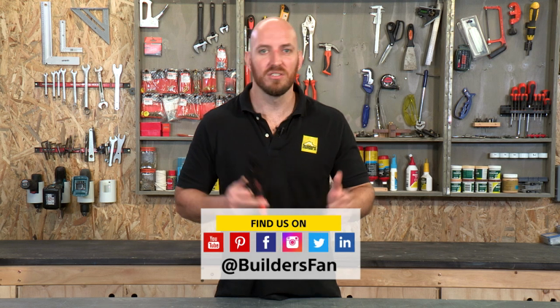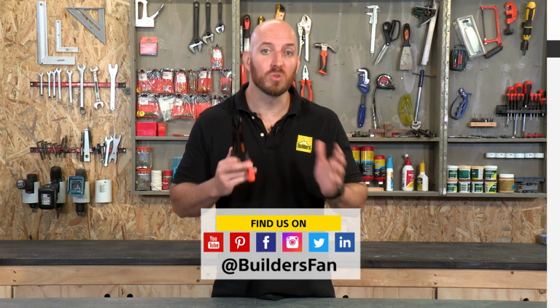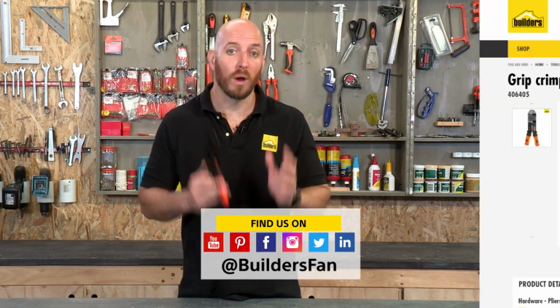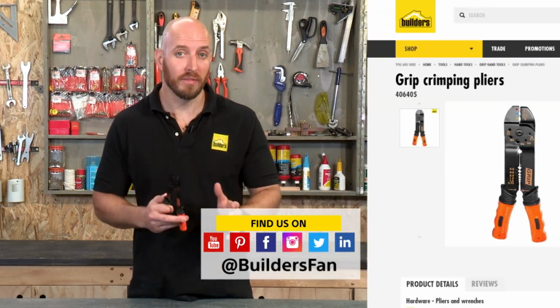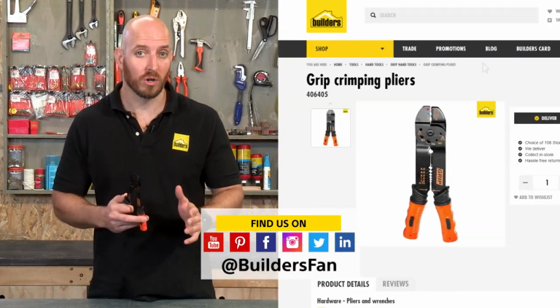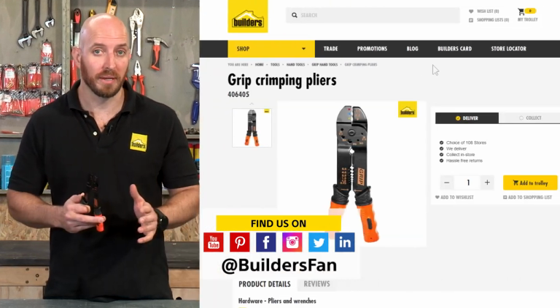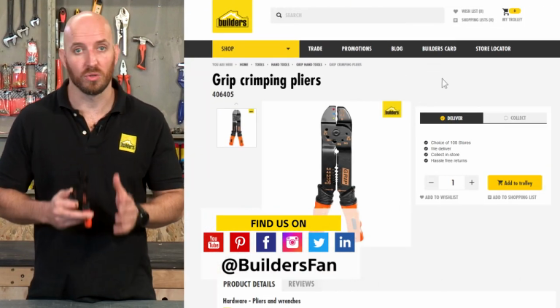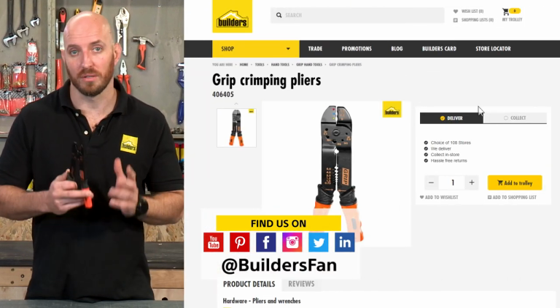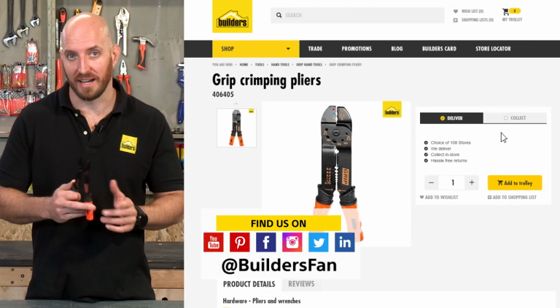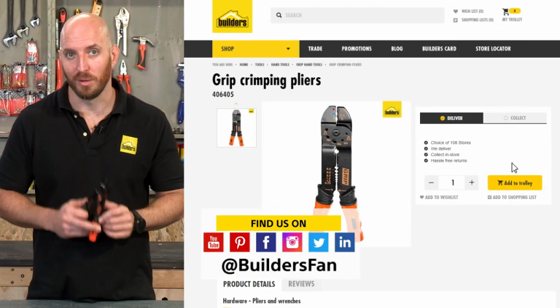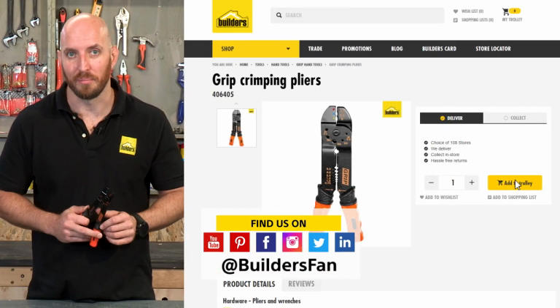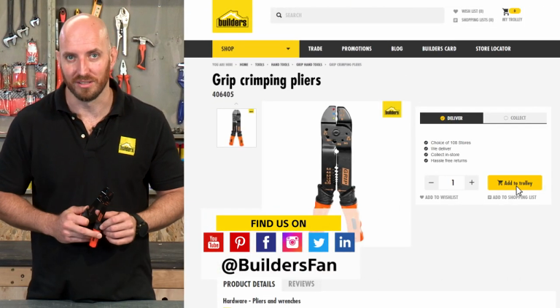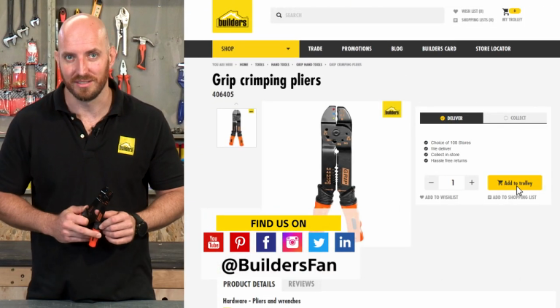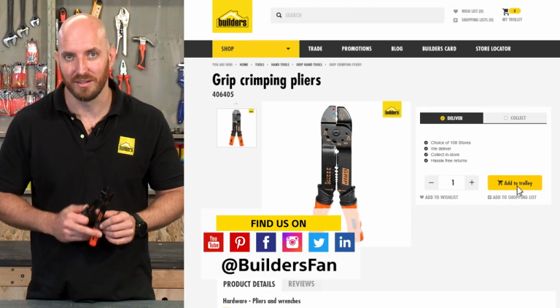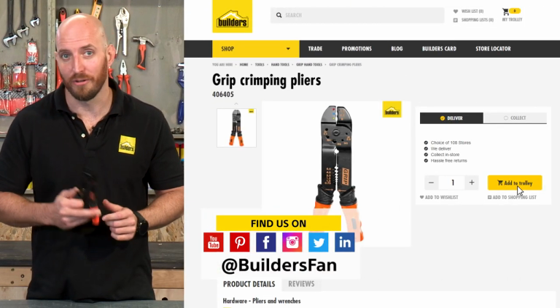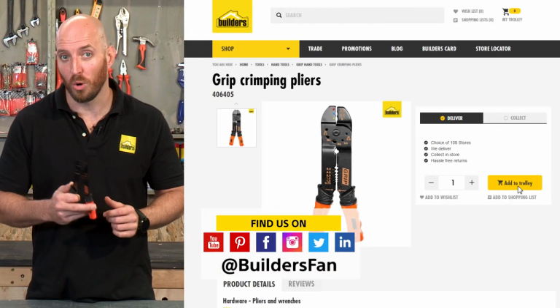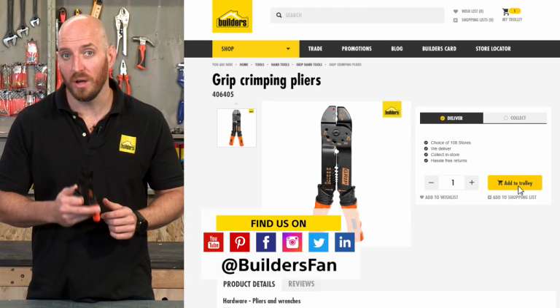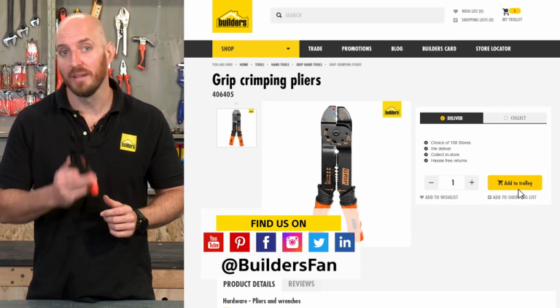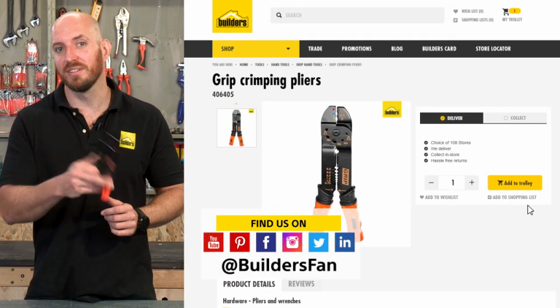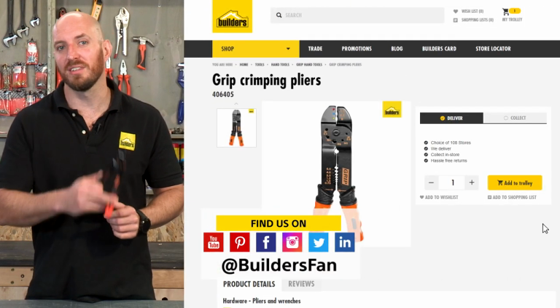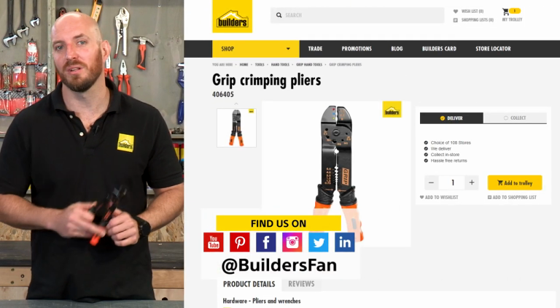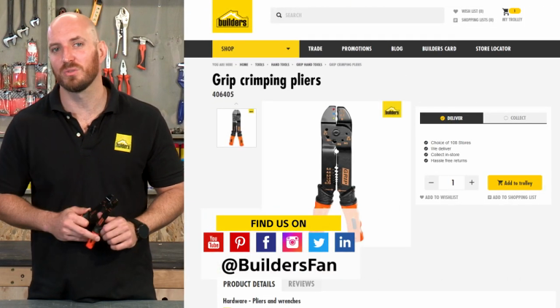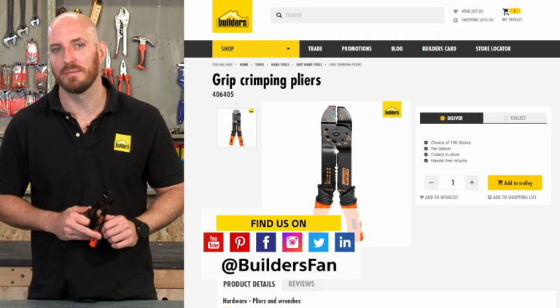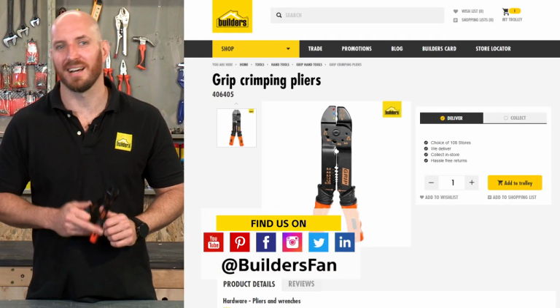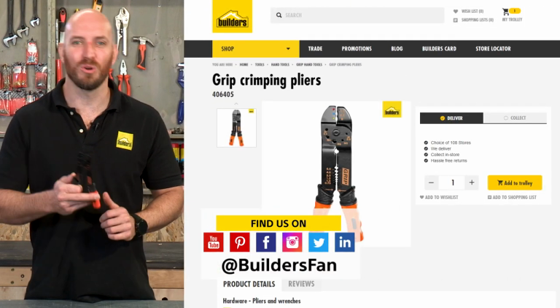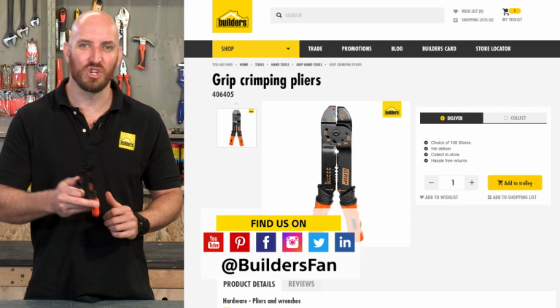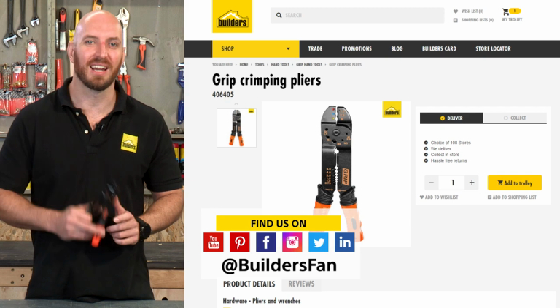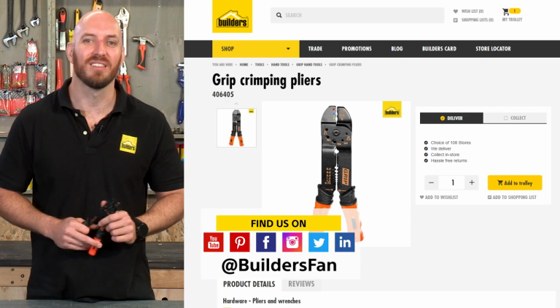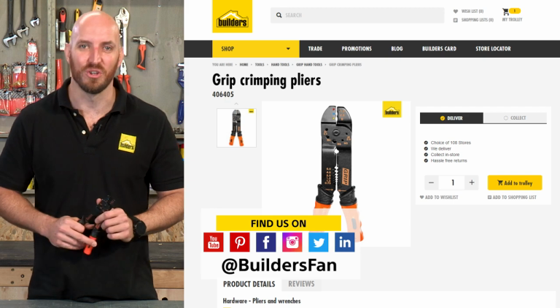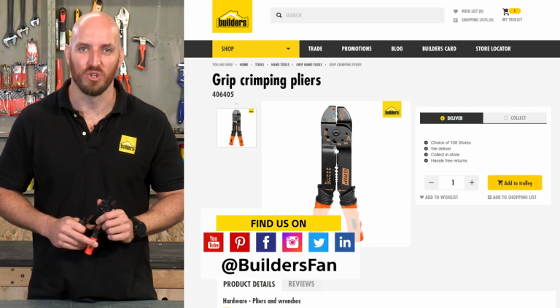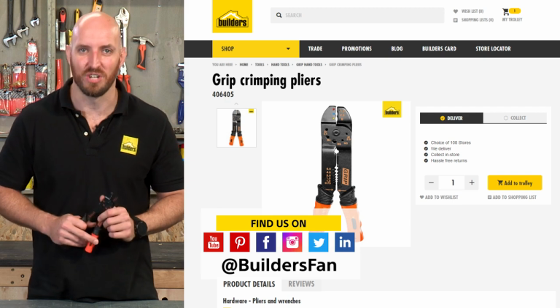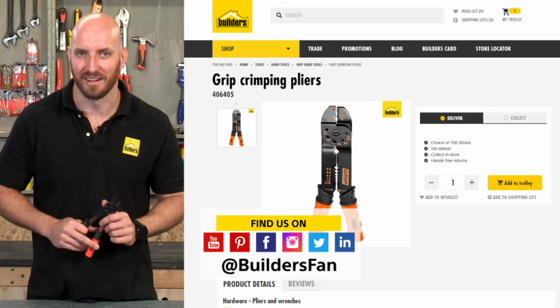This is just one of the crimping tools available at Builders. For more, visit the Builders website or check out the YouTube channel.